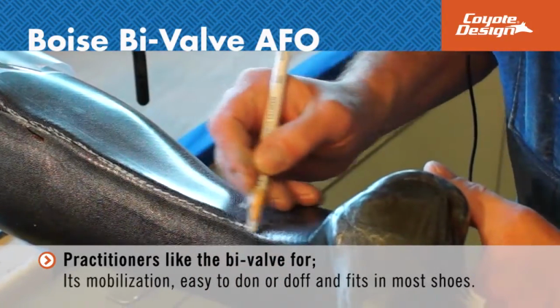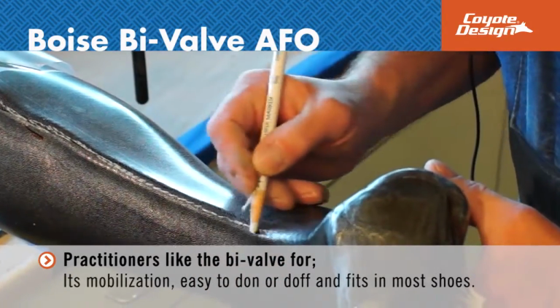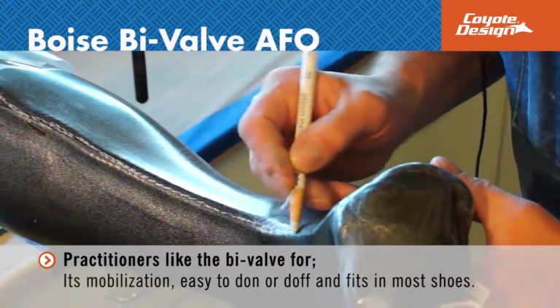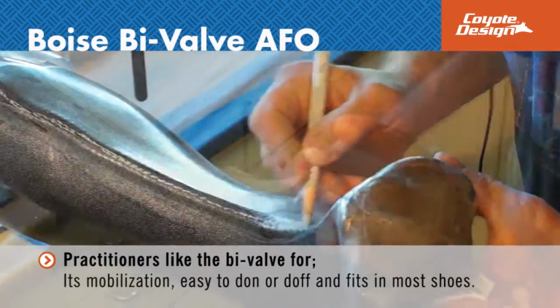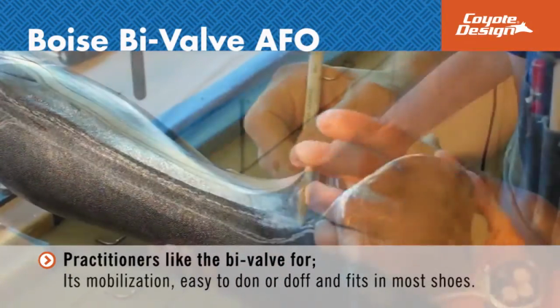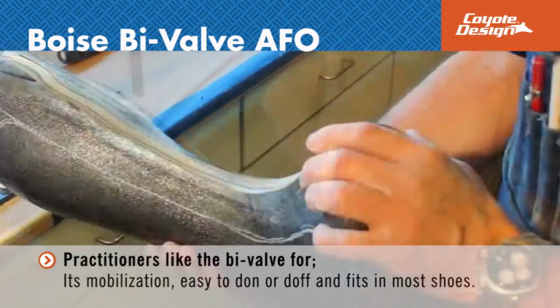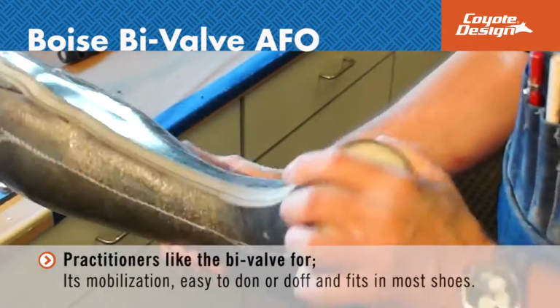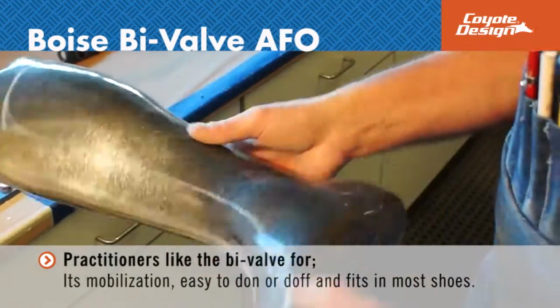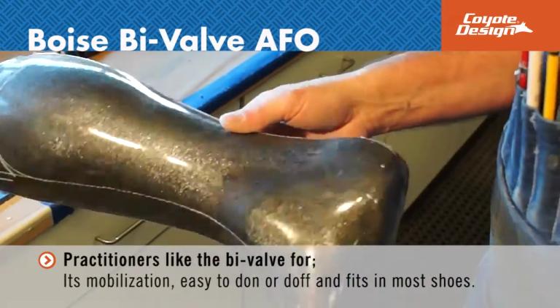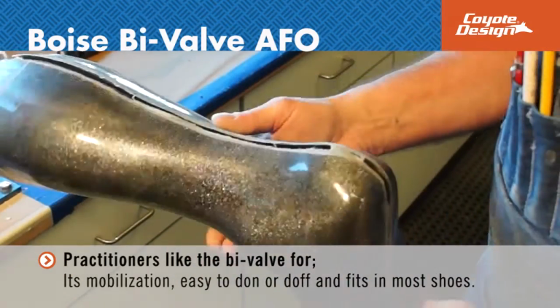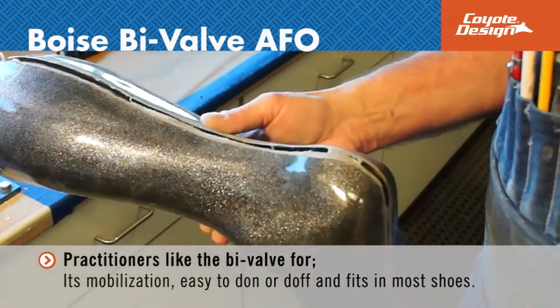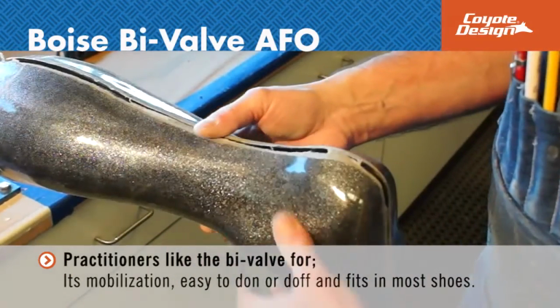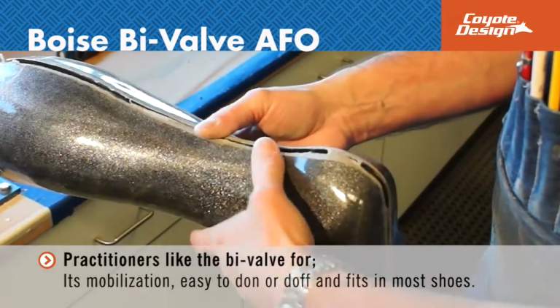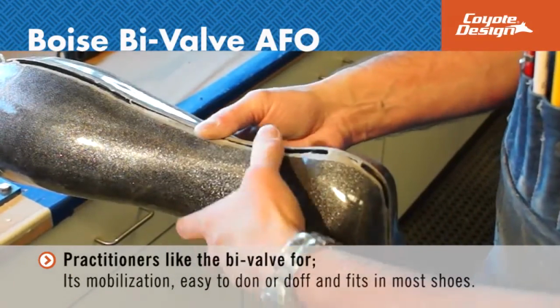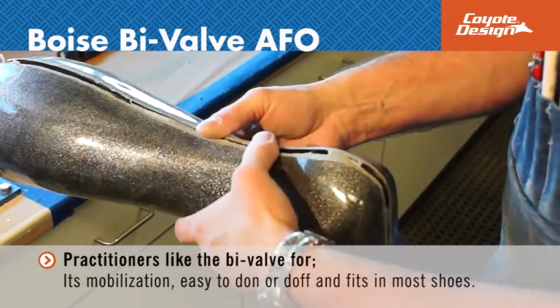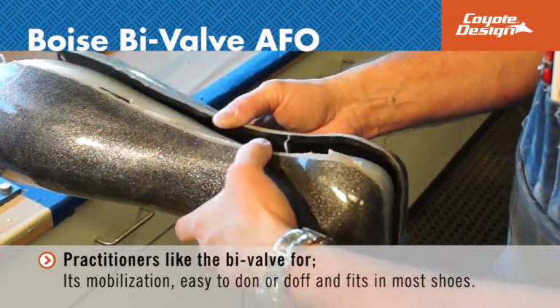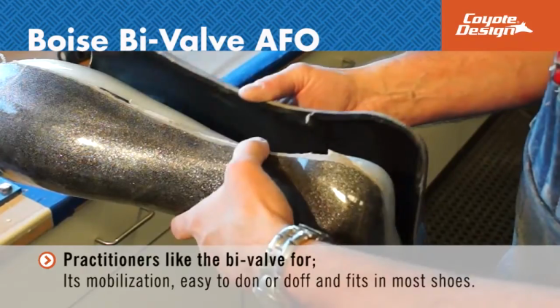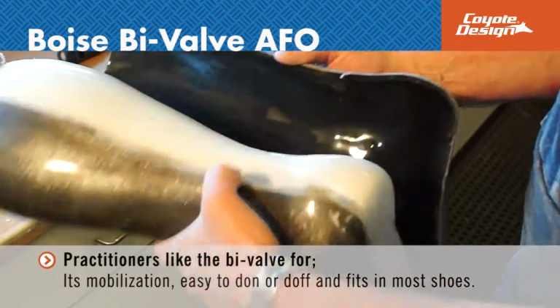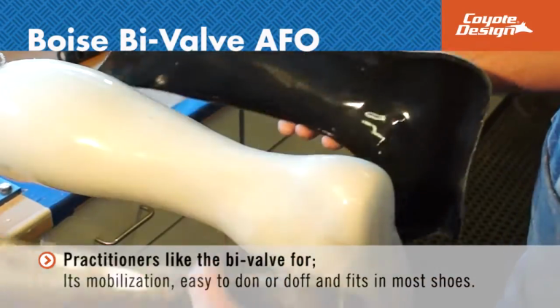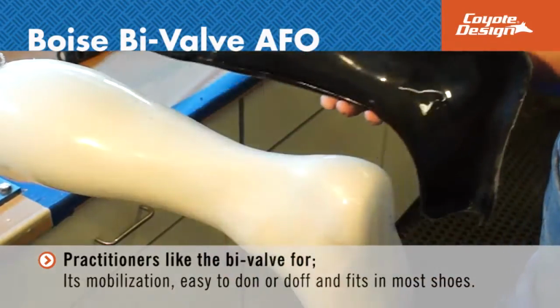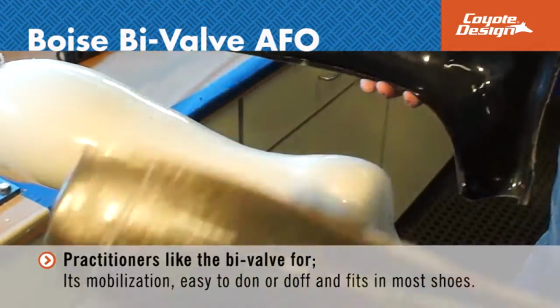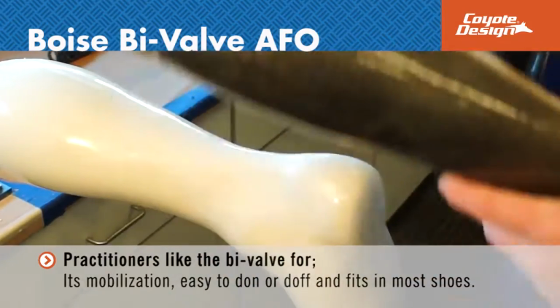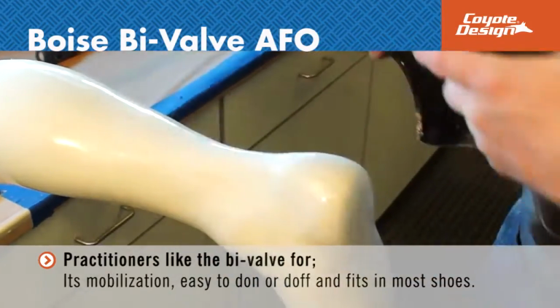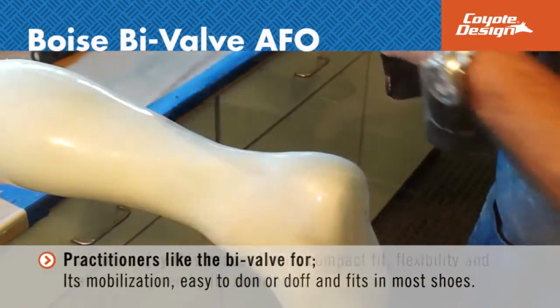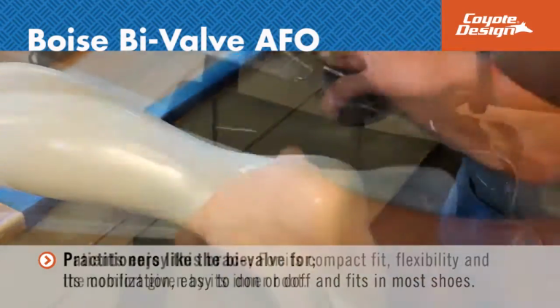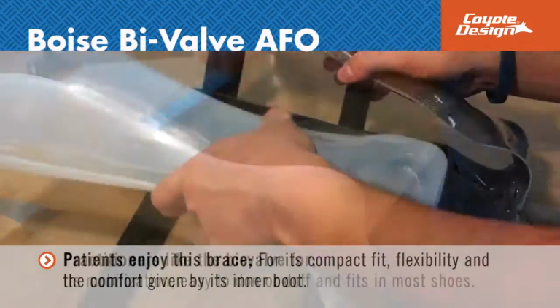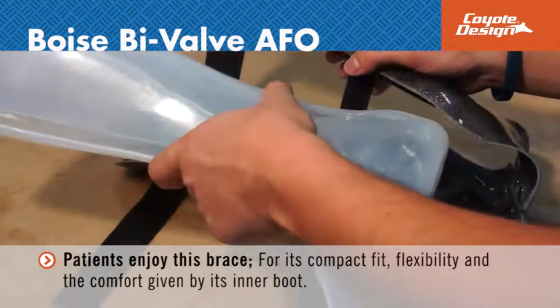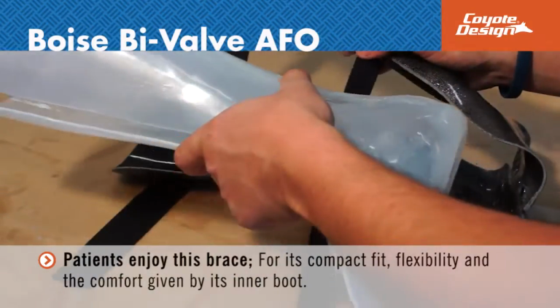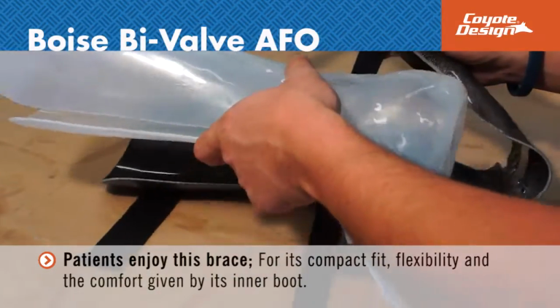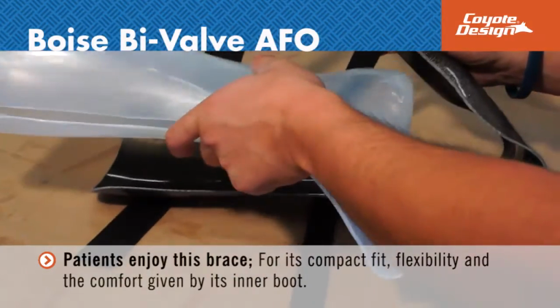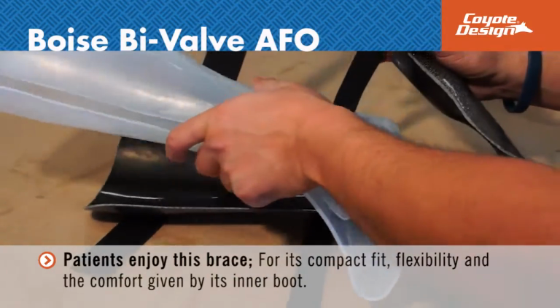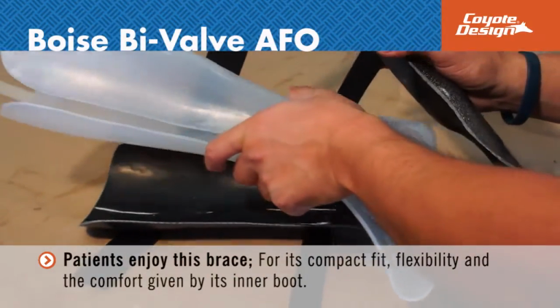Patients enjoy the brace for its compact fit, flexibility, and comfort given by the inner boot.